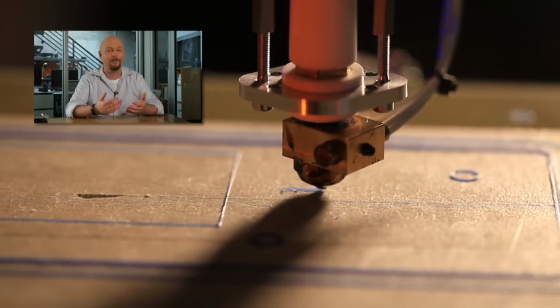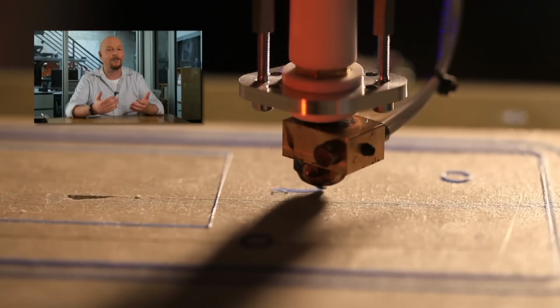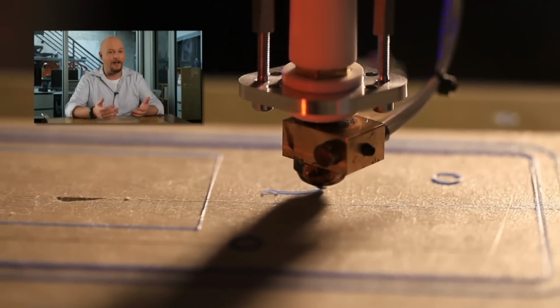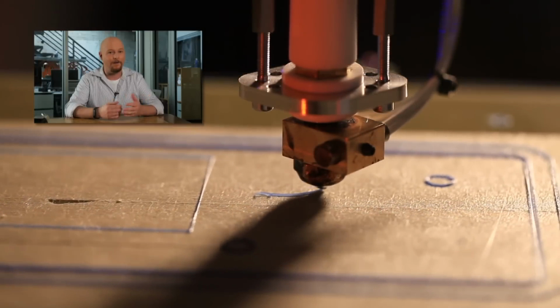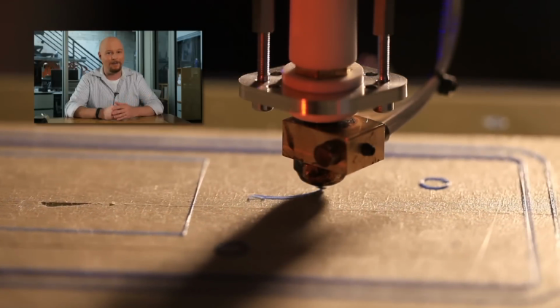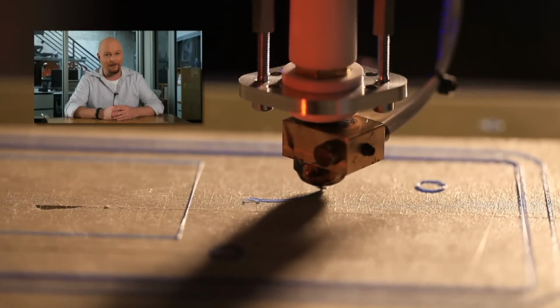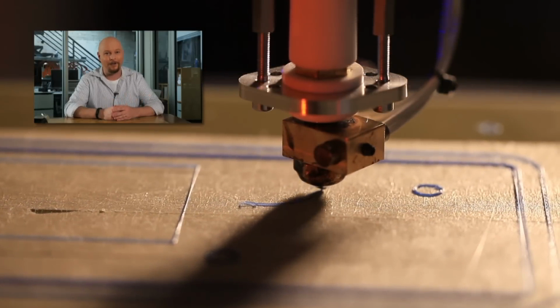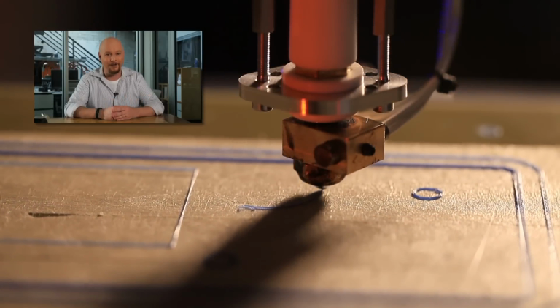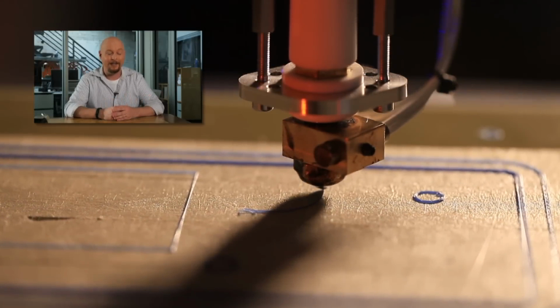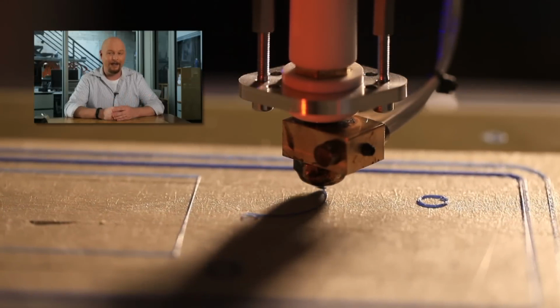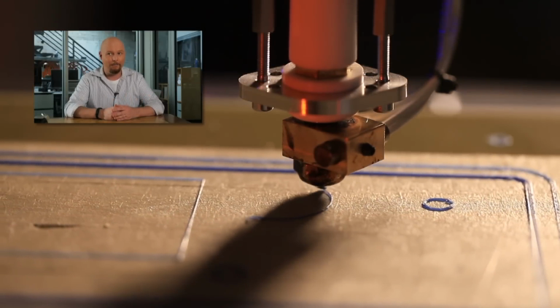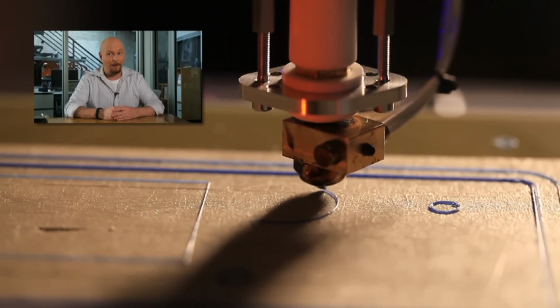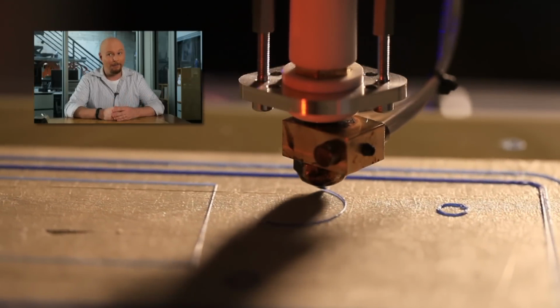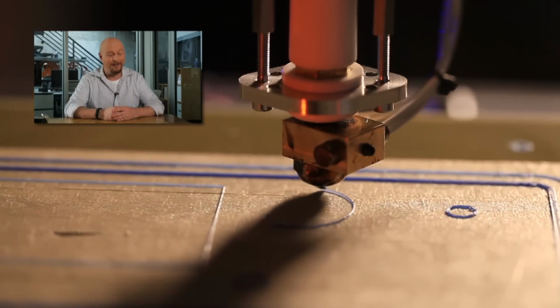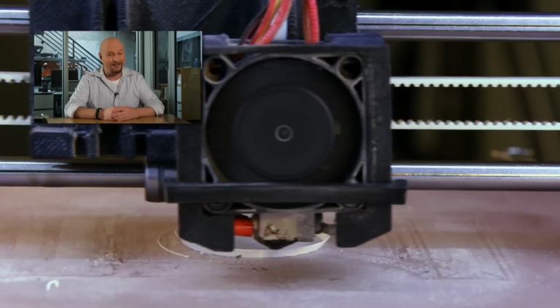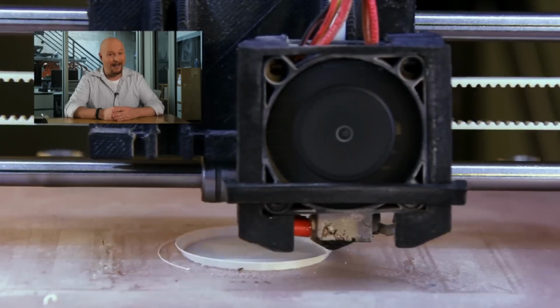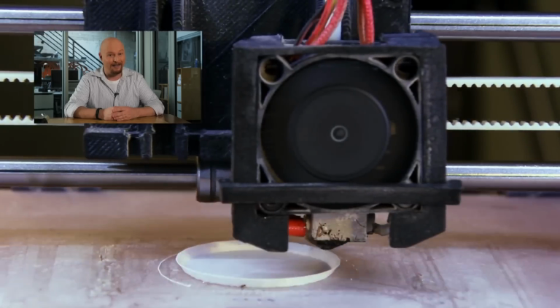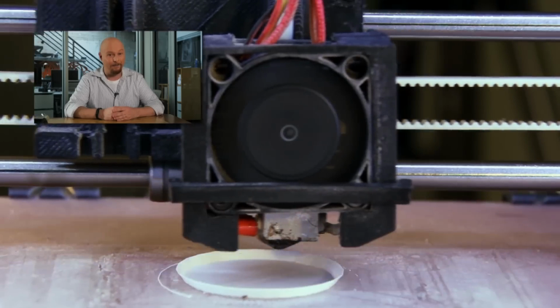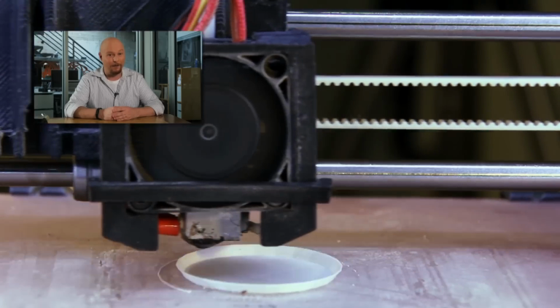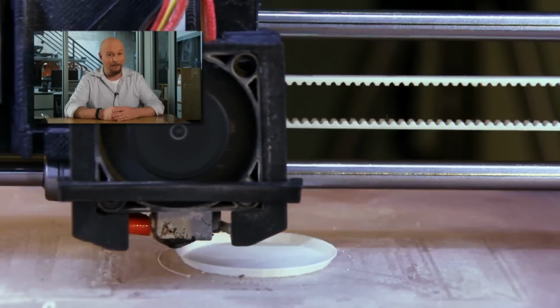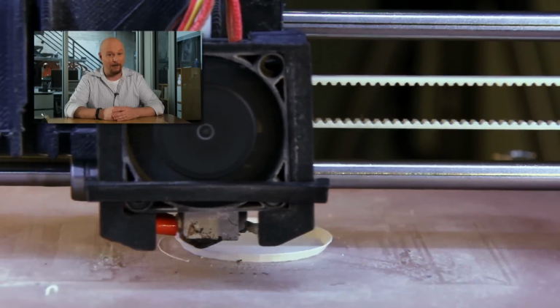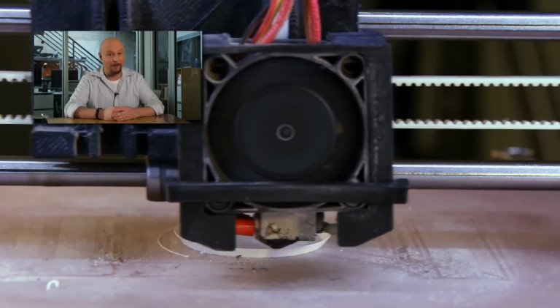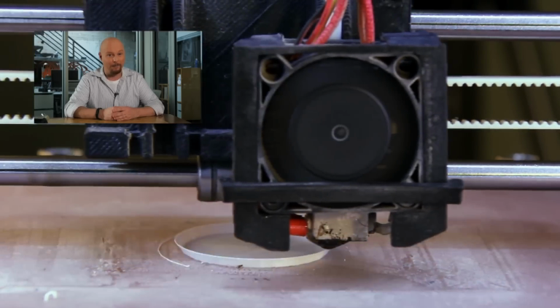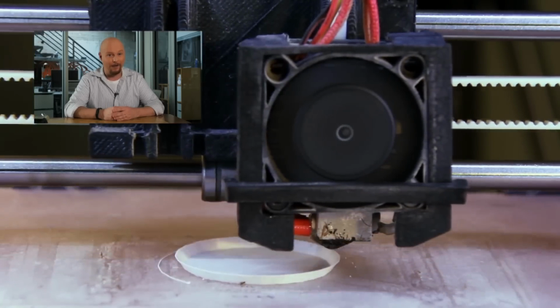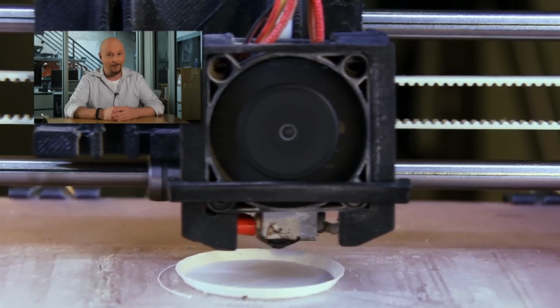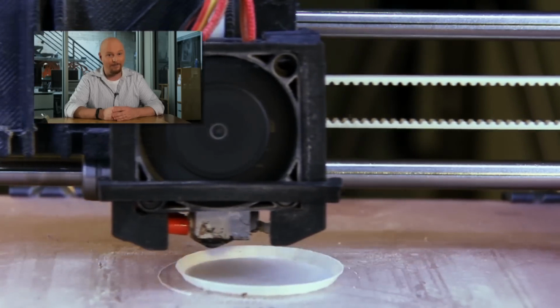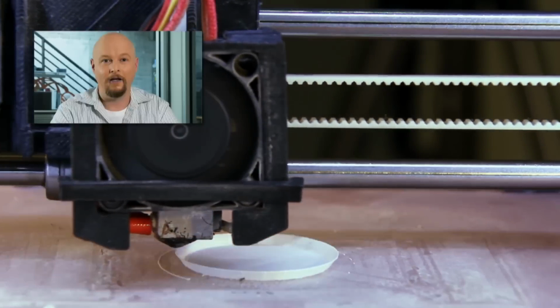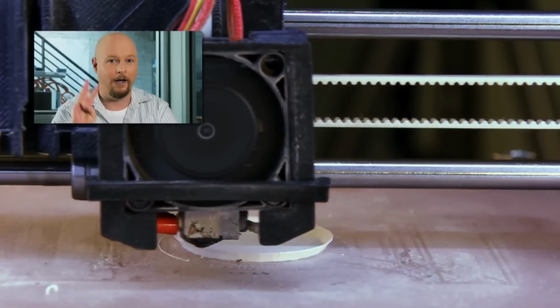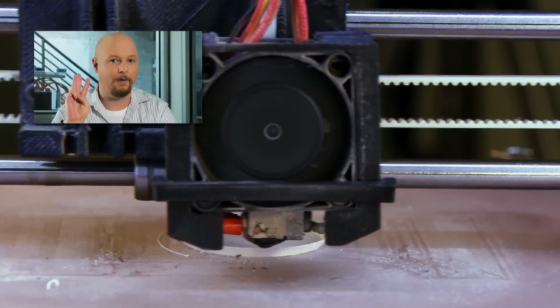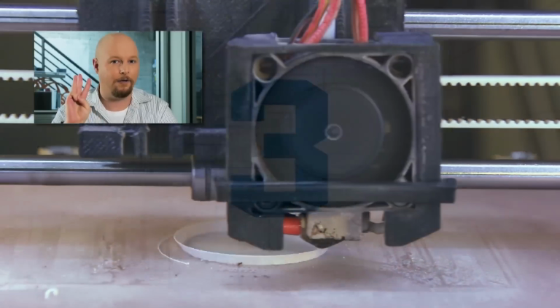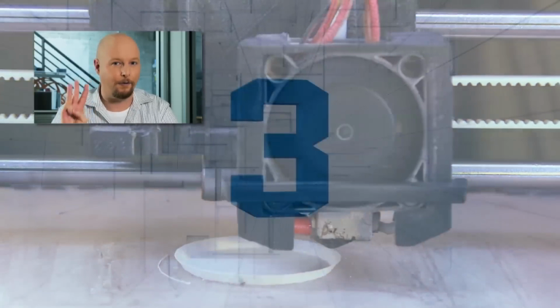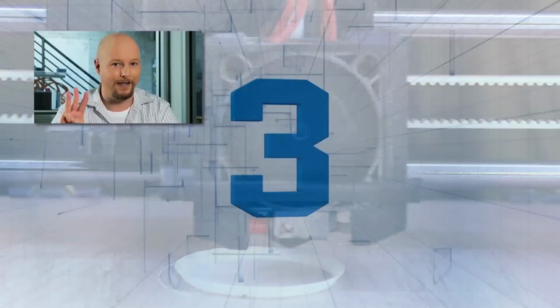This will save on materials and probably the sanity of 3D printer operators. Number three: metamaterials are awesome.